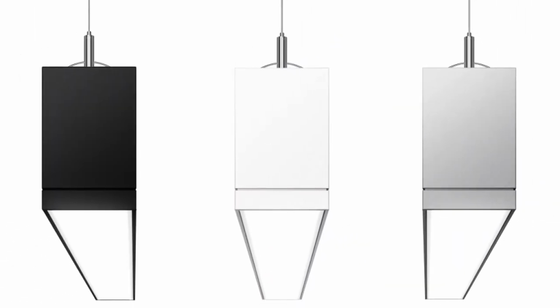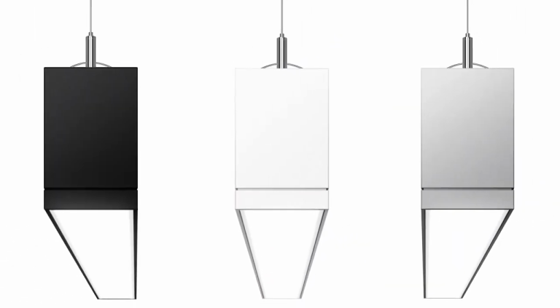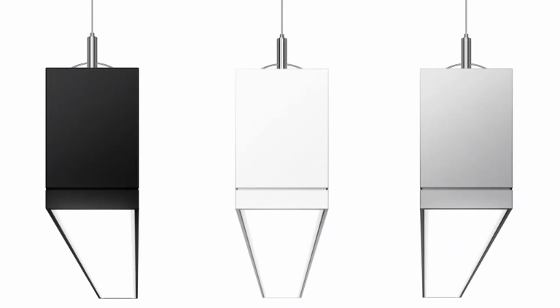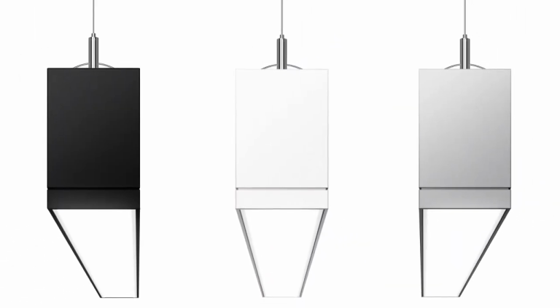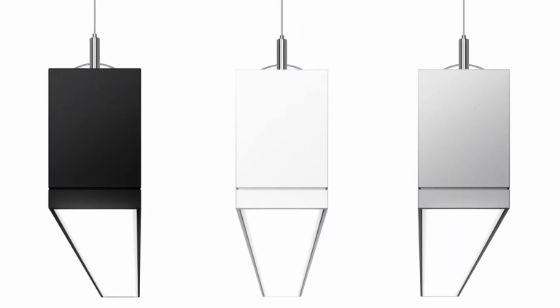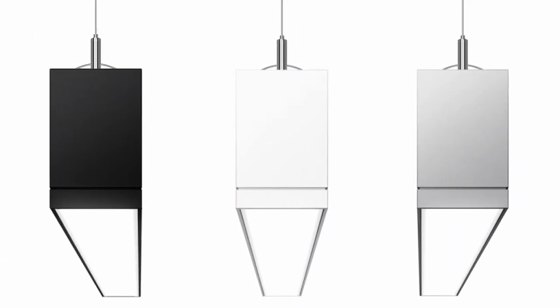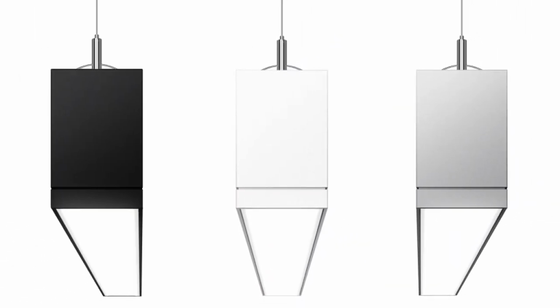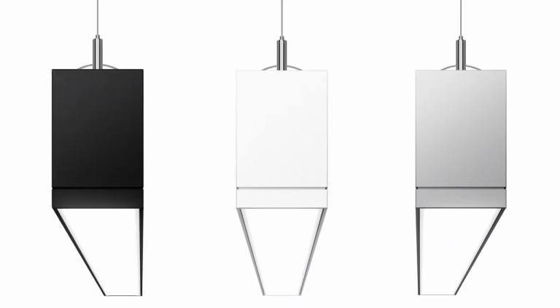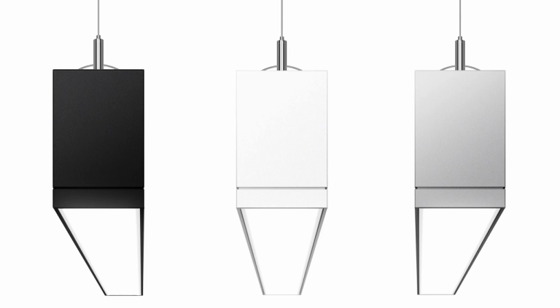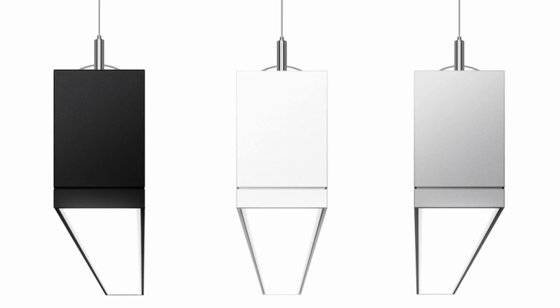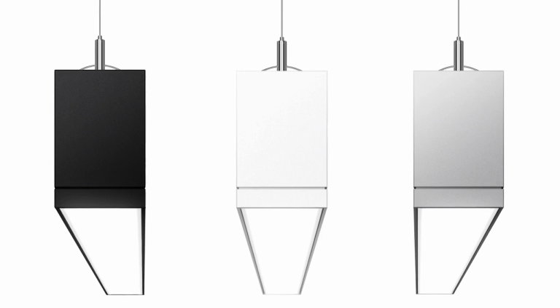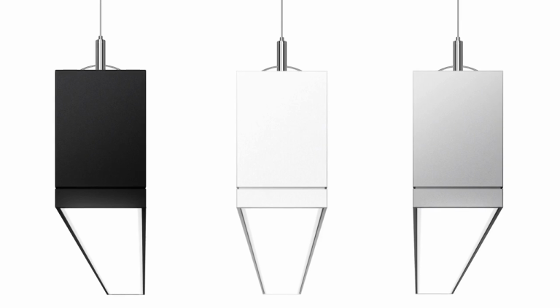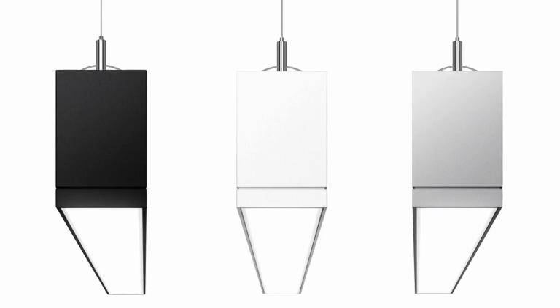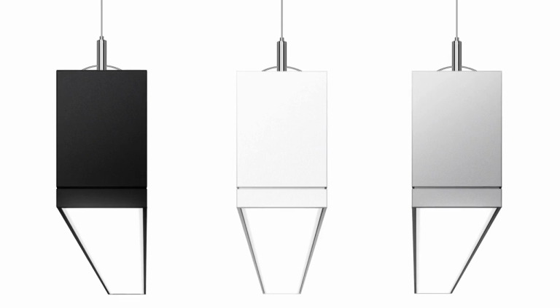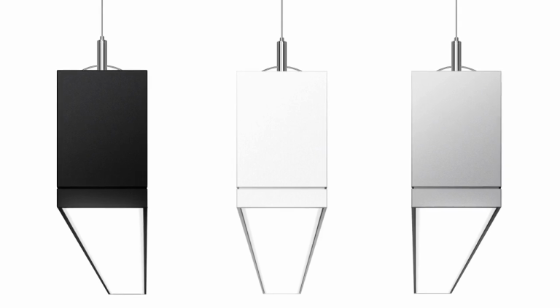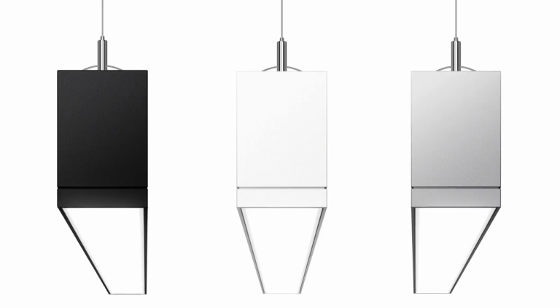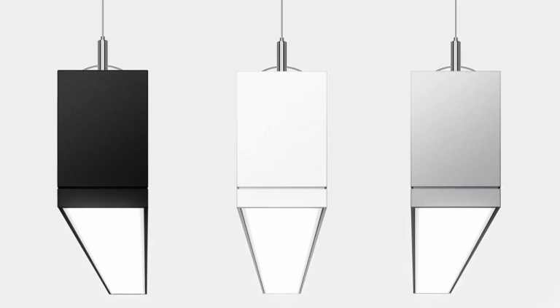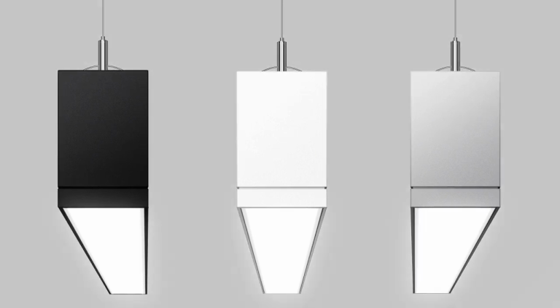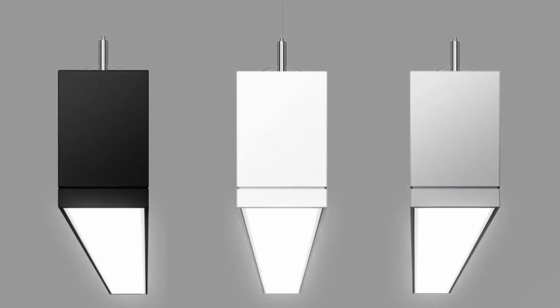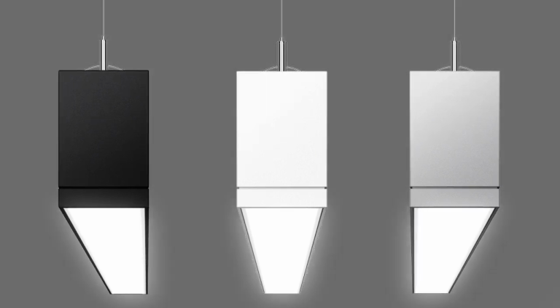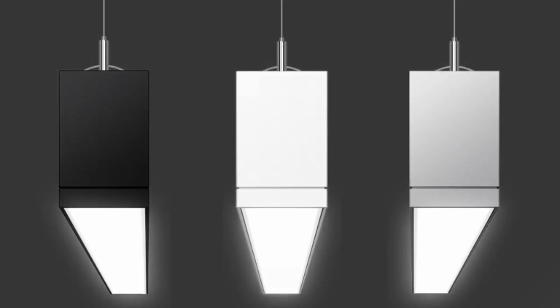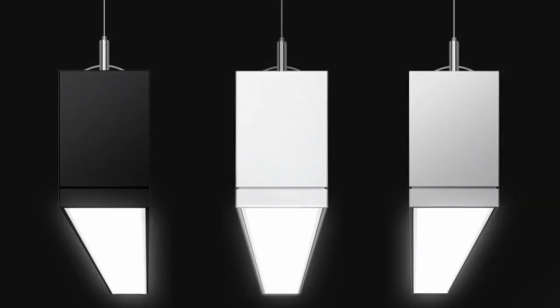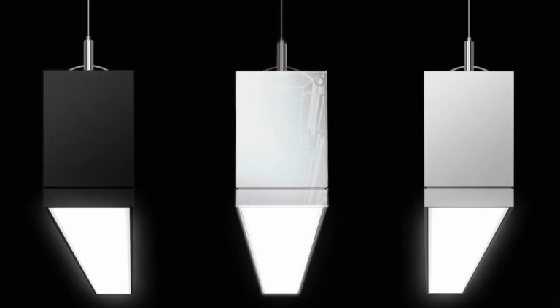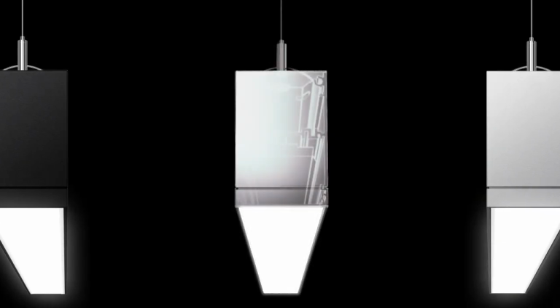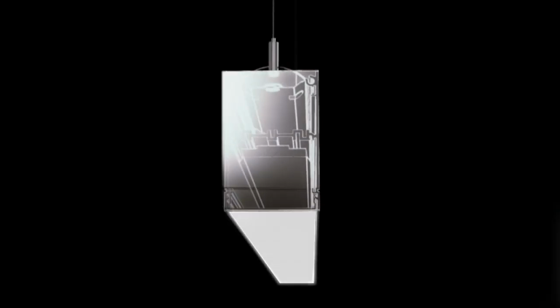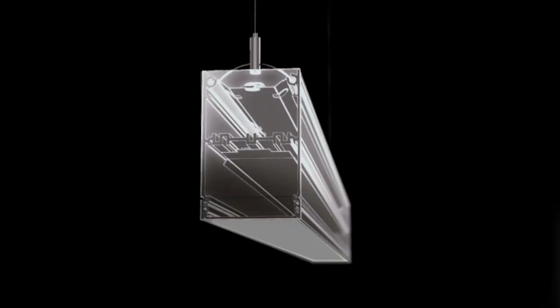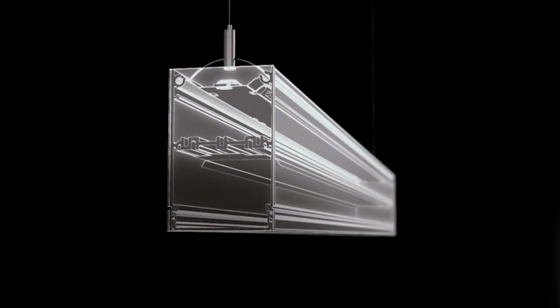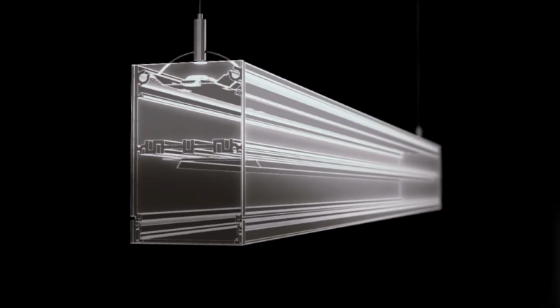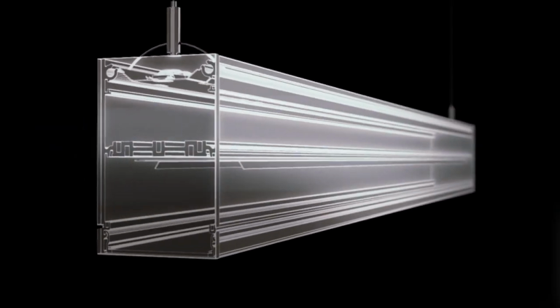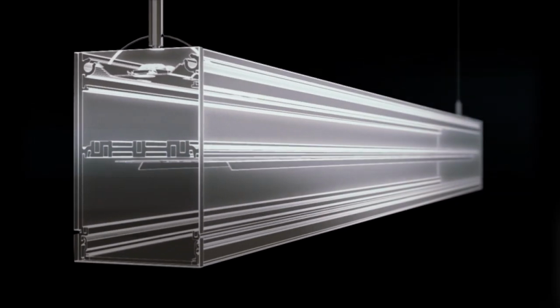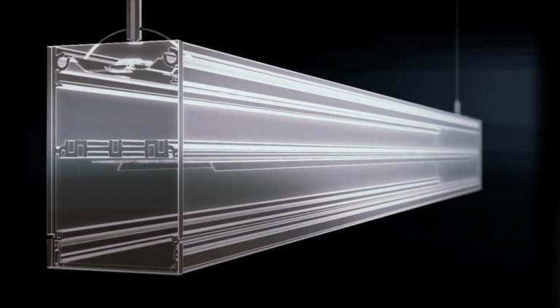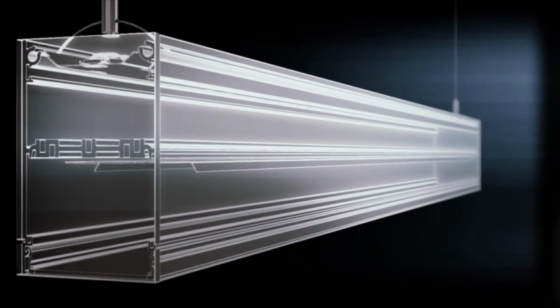LeaderLite TrueGroove LED has the answers, with distinctive new styles that blend design elegance with astonishing performance.